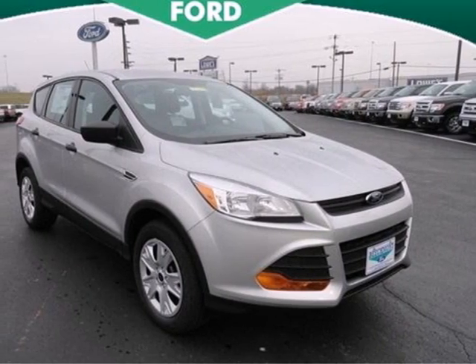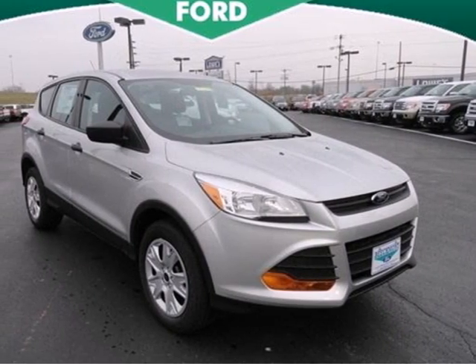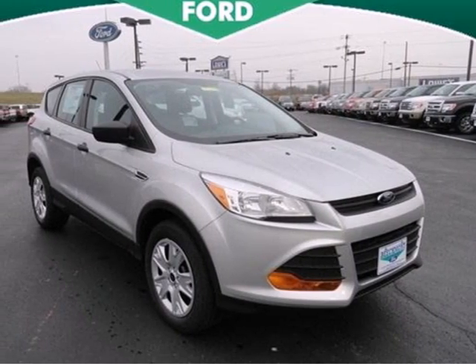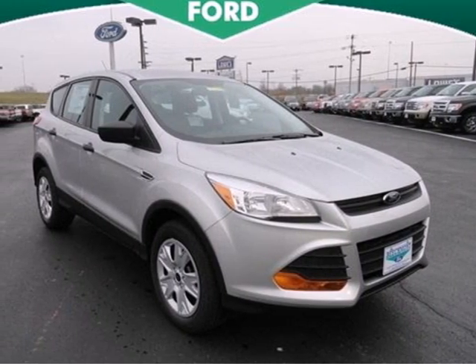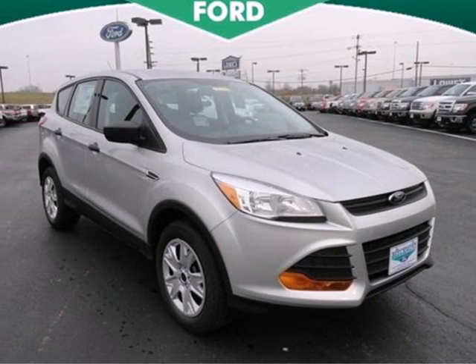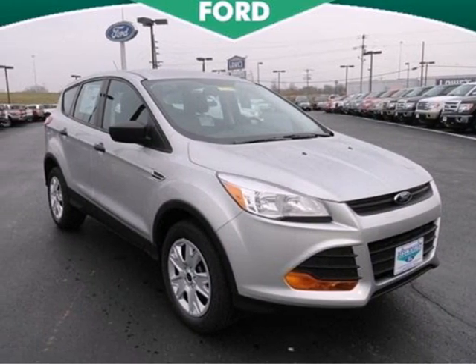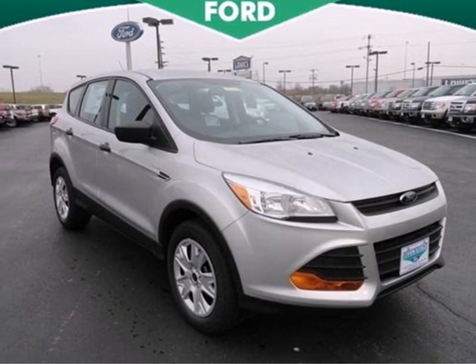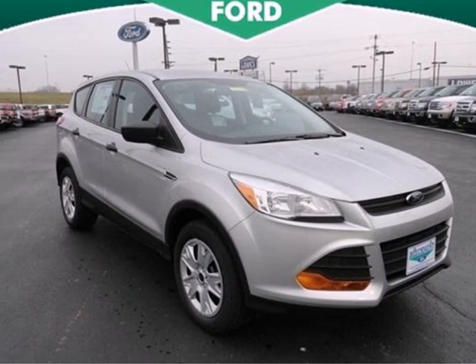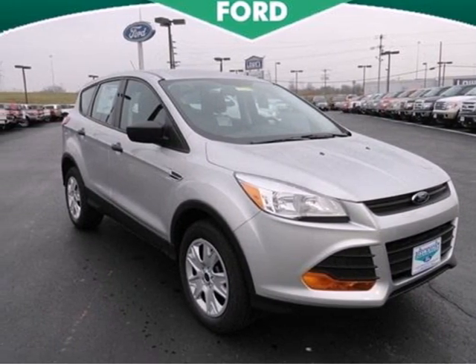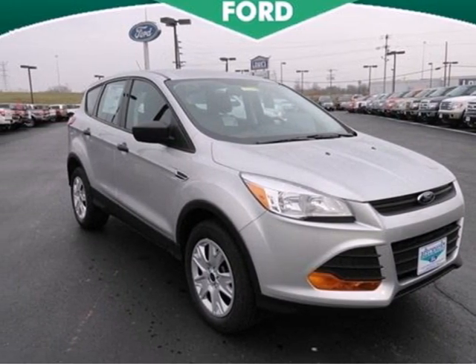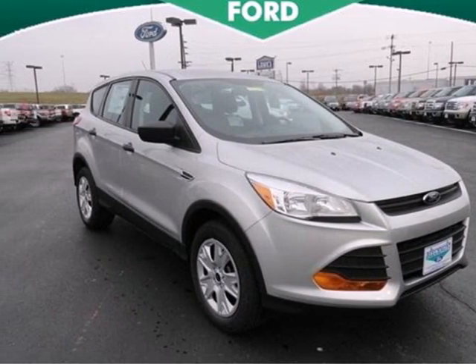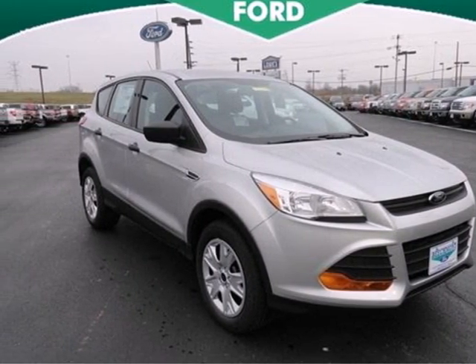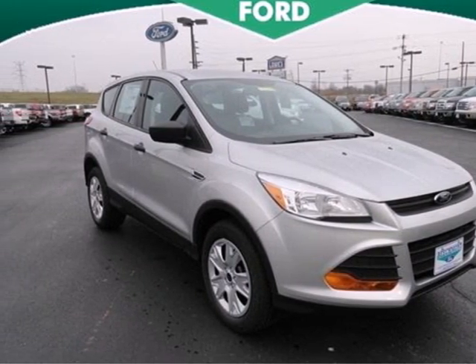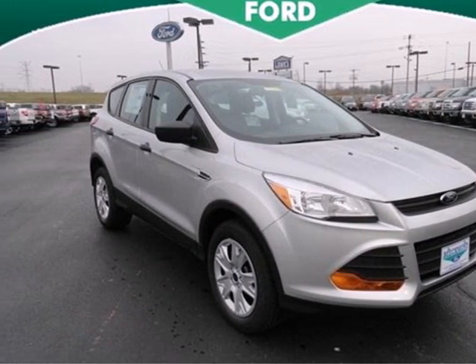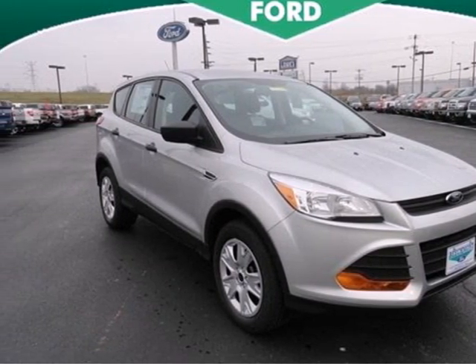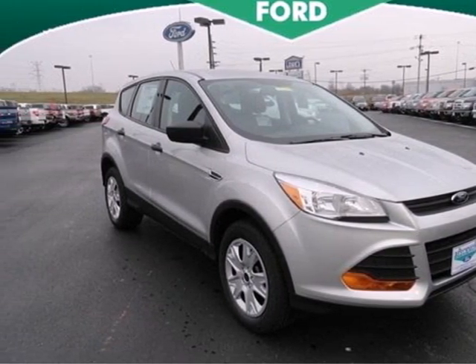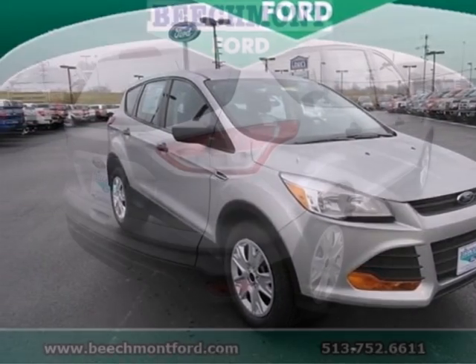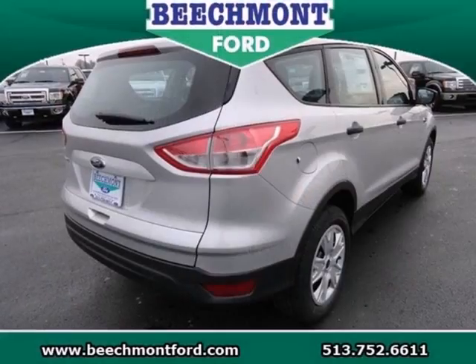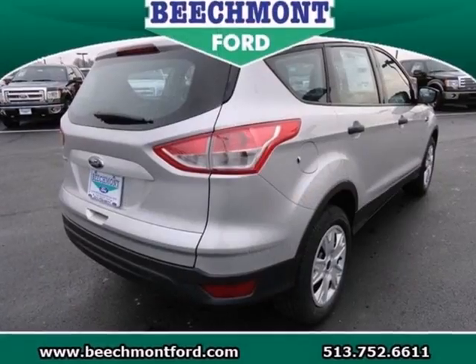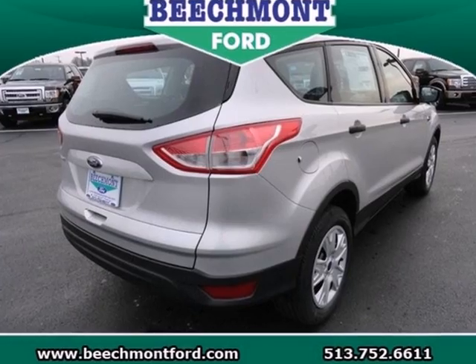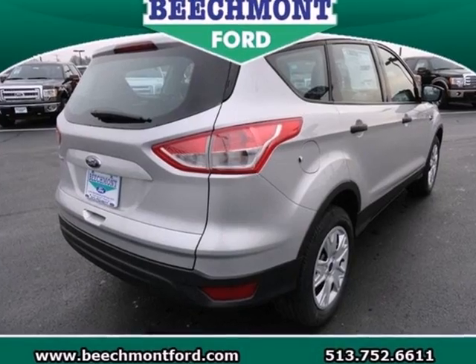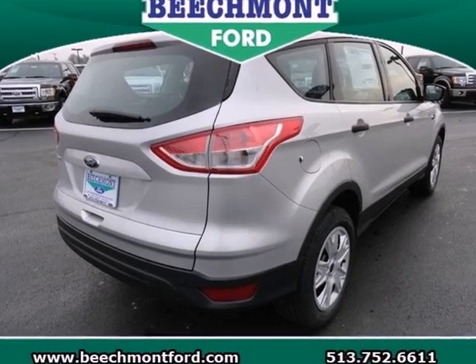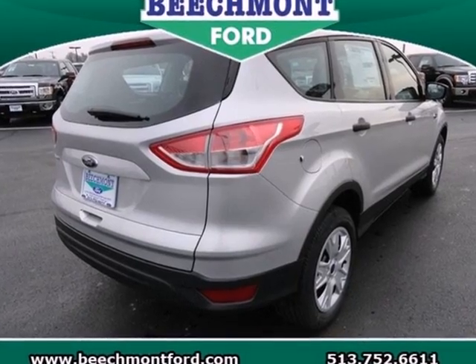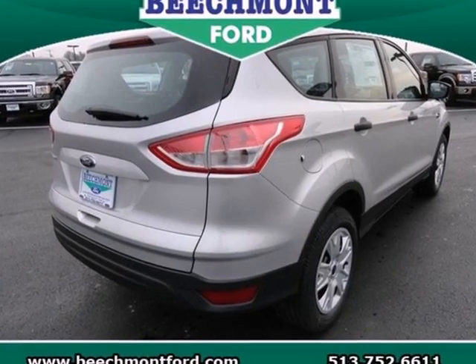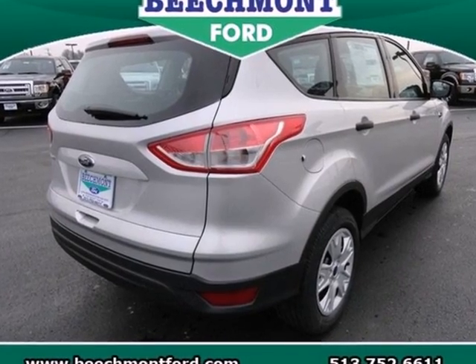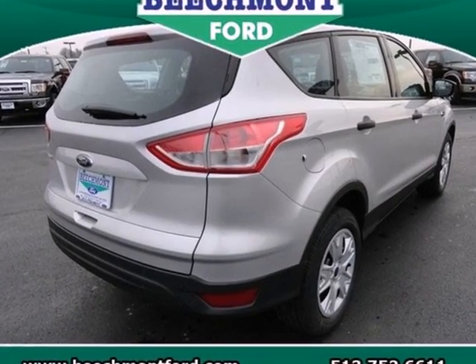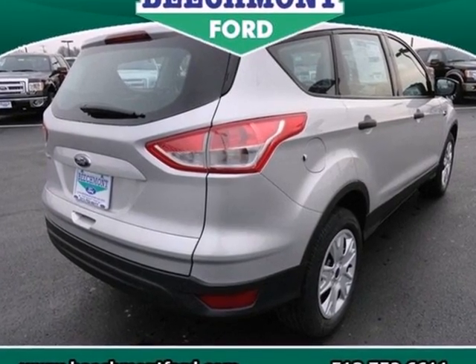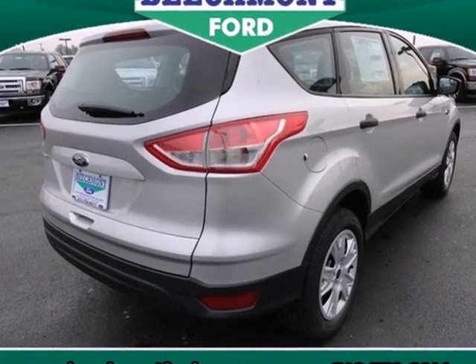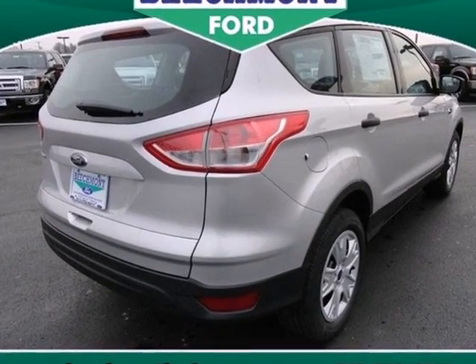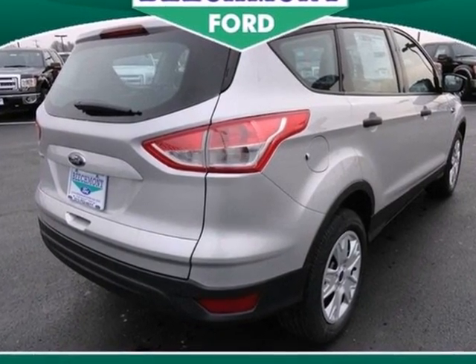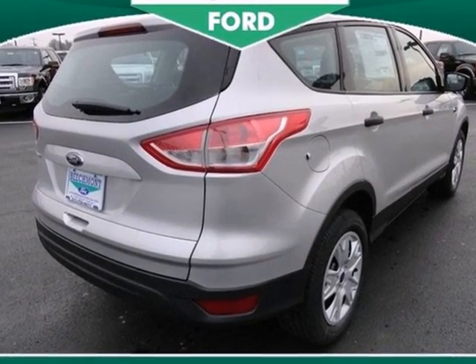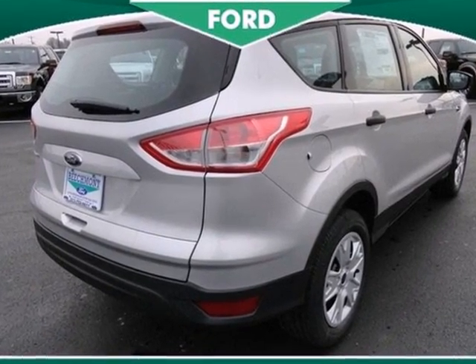Adventure awaits you in this 2013 Ford Escape. On long road trips, you need something to keep everybody entertained.